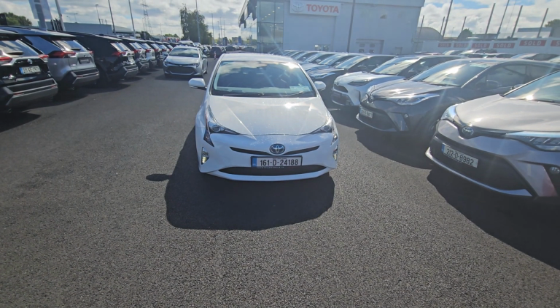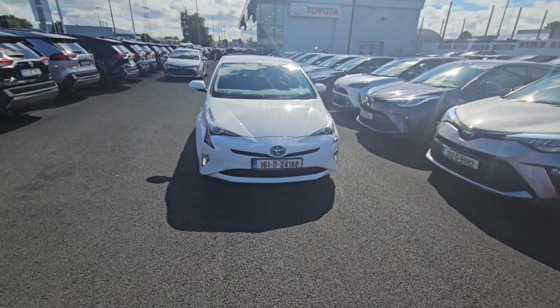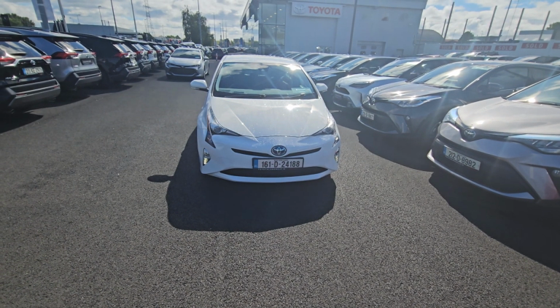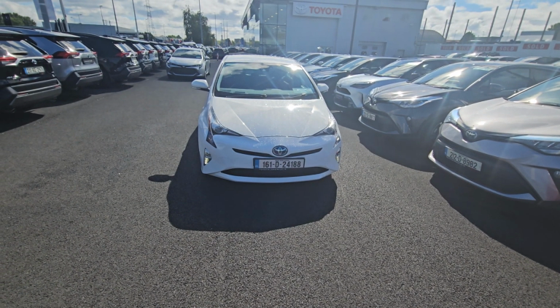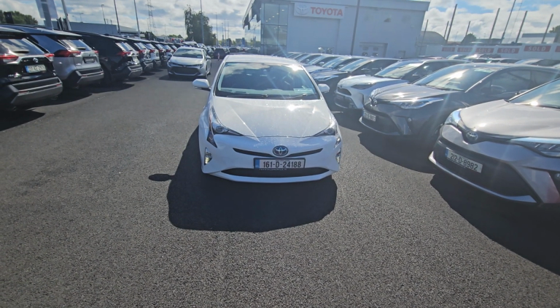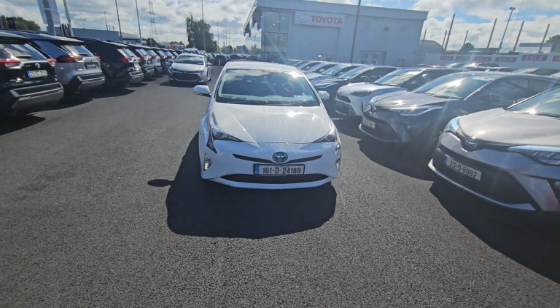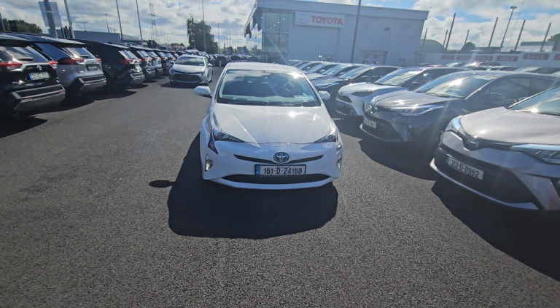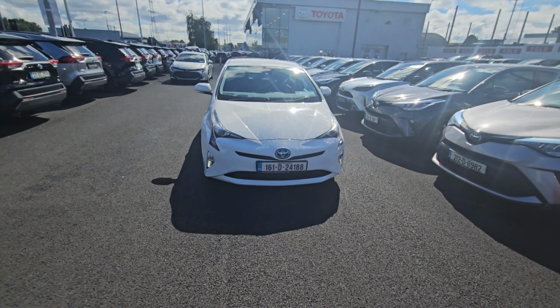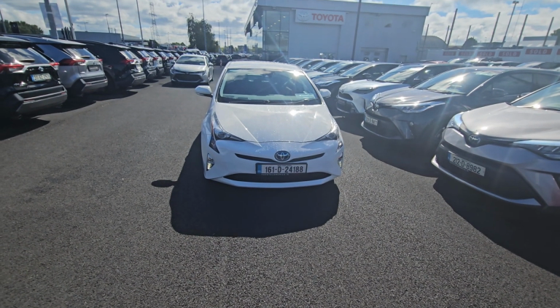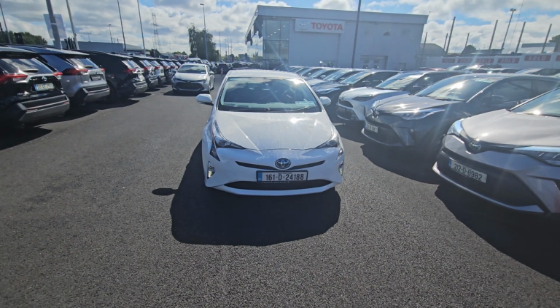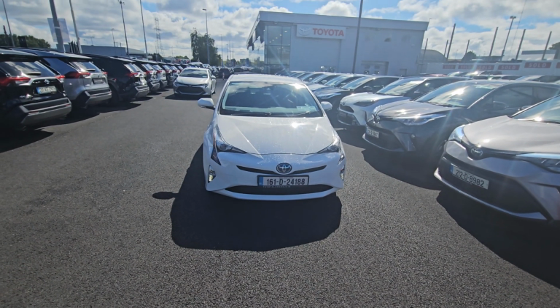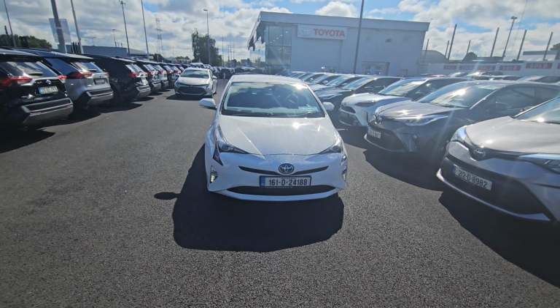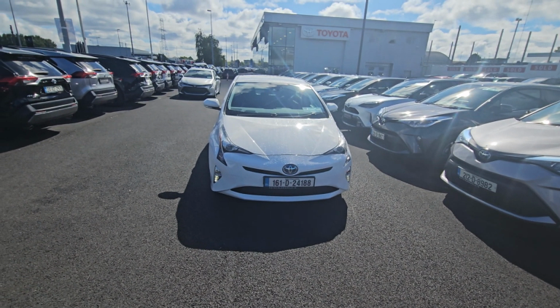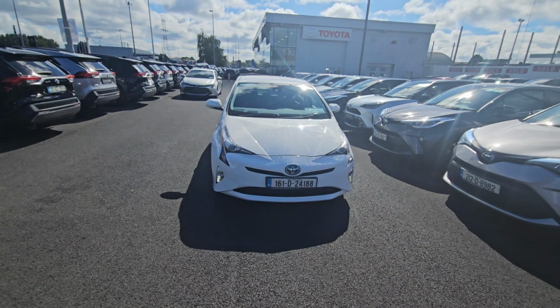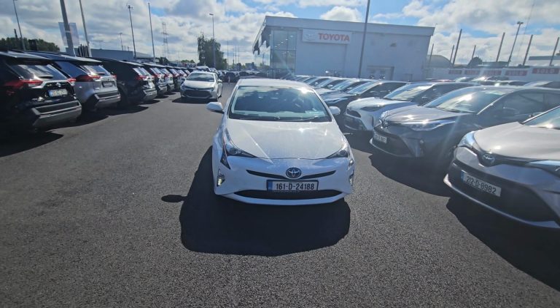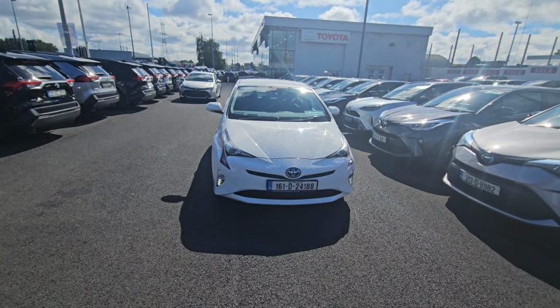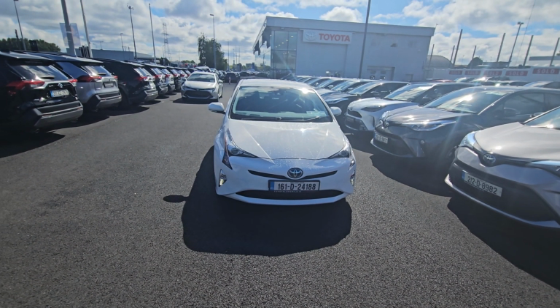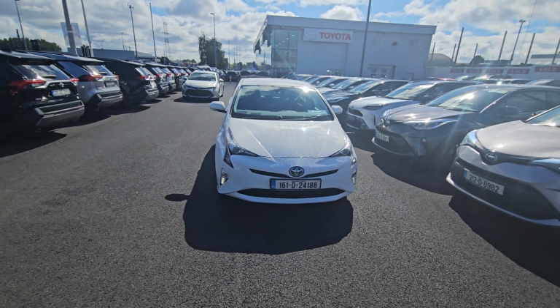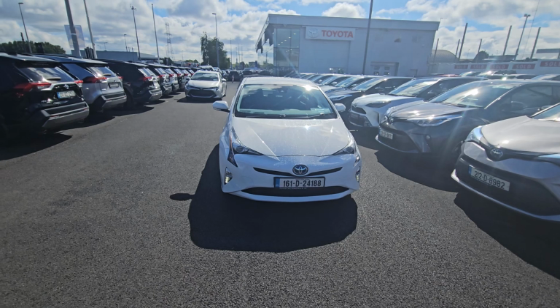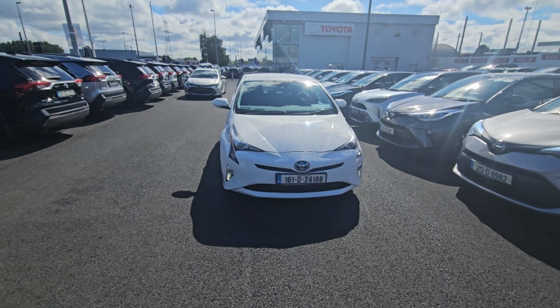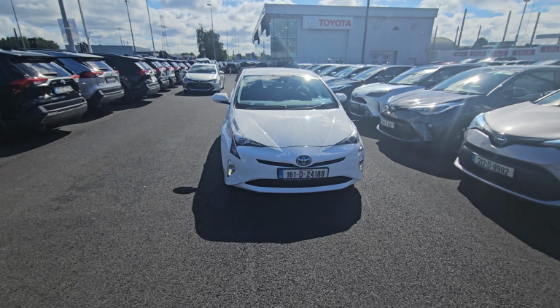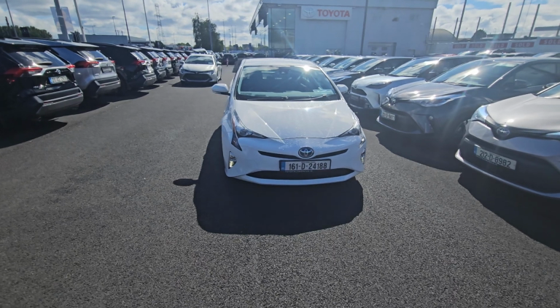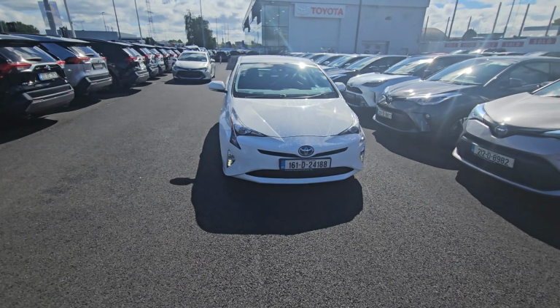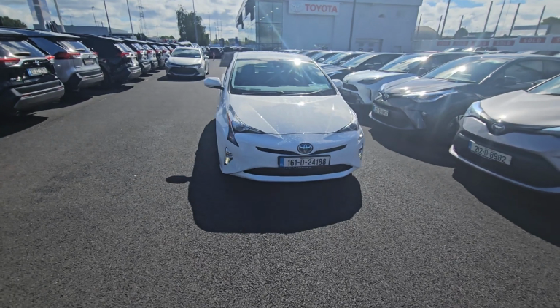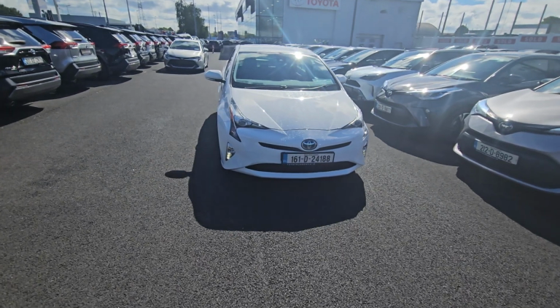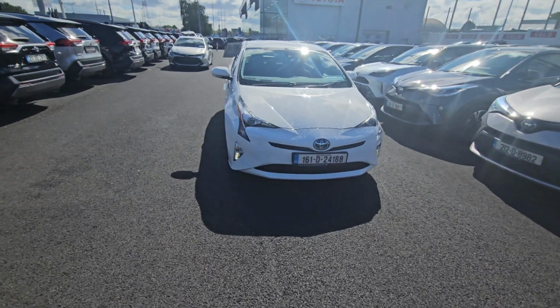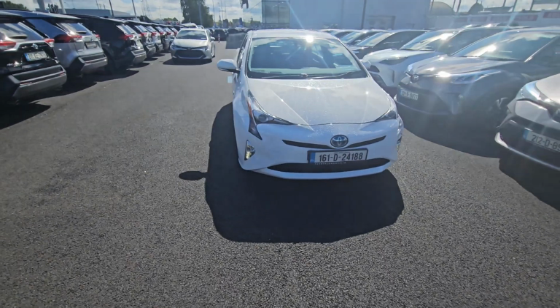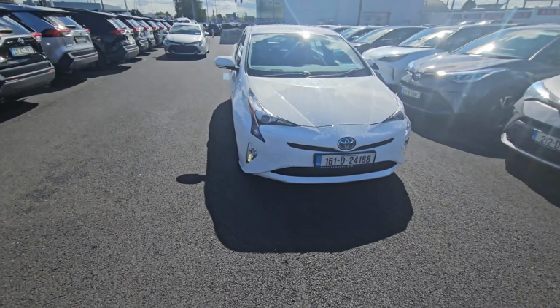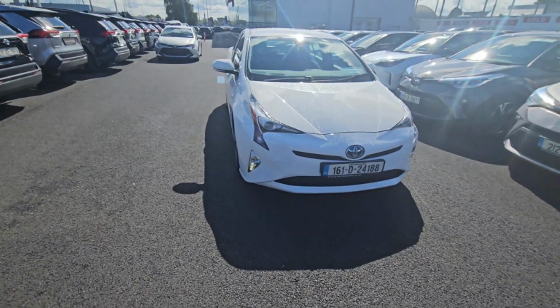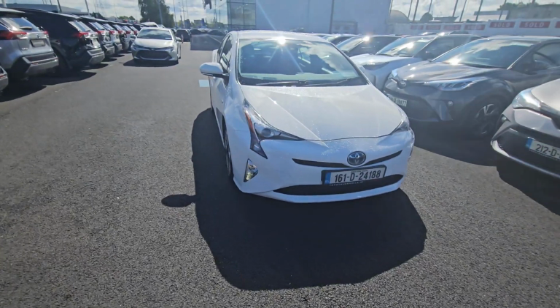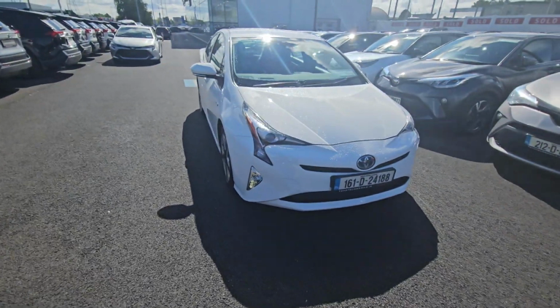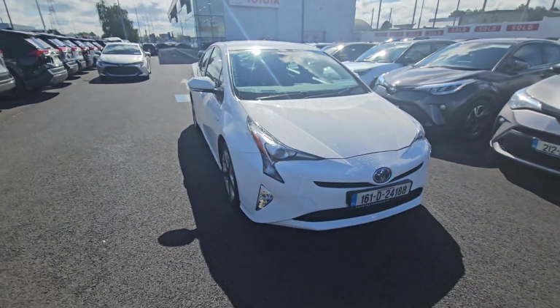Welcome to Toyota Longmile. Just arrived into stock today, a 2016 Prius Luxury model. There's a huge spec in this car and it's only 70,000 kilometres.